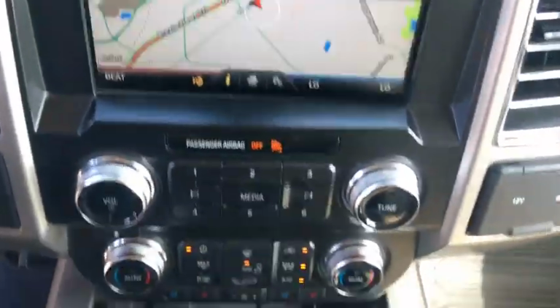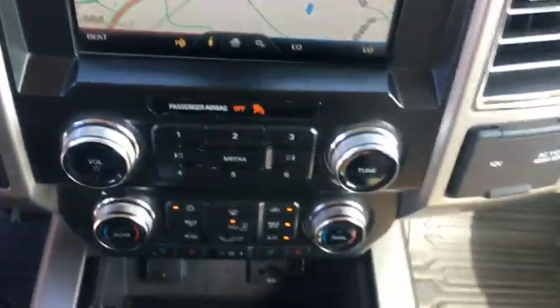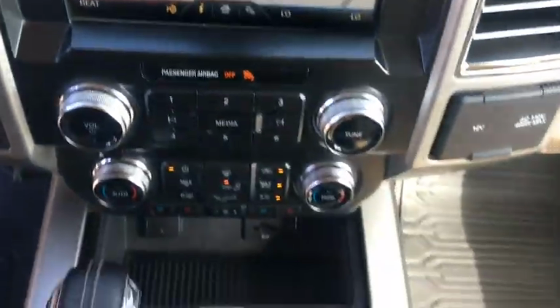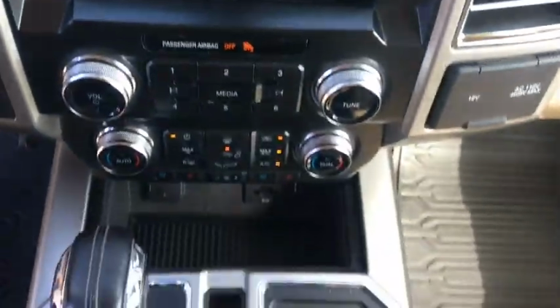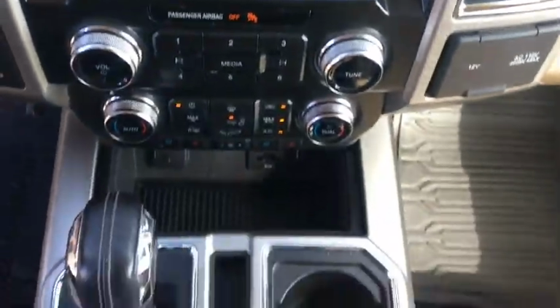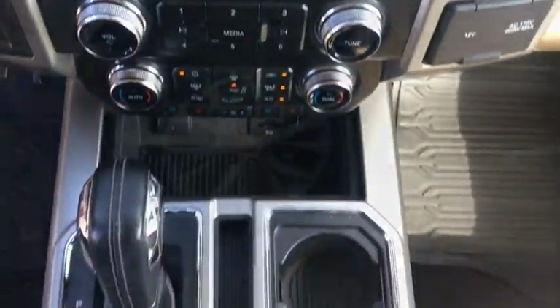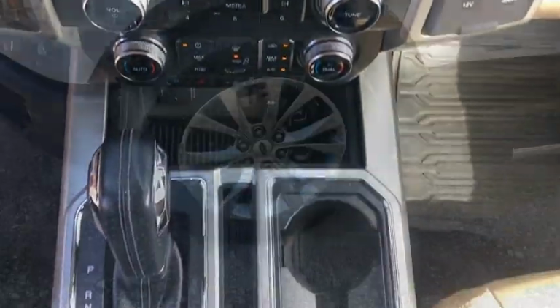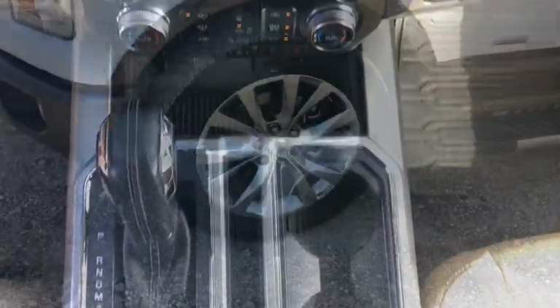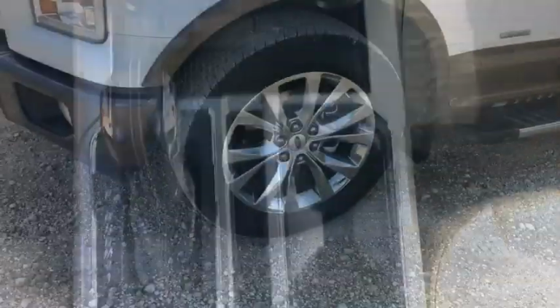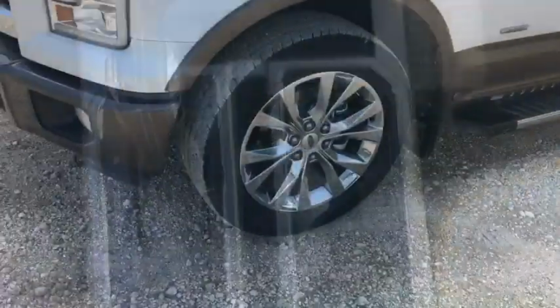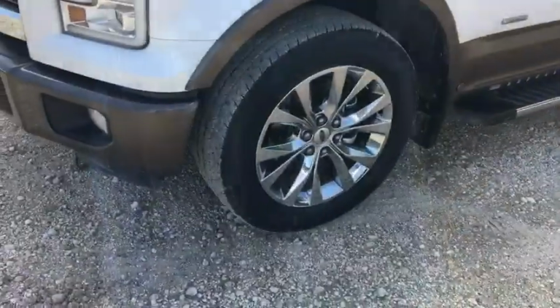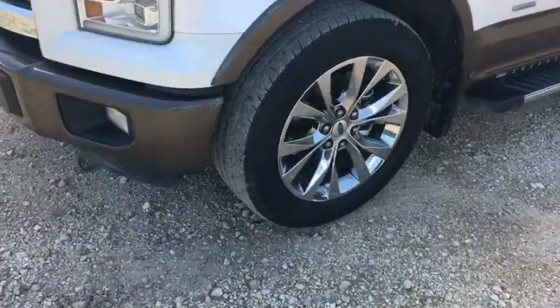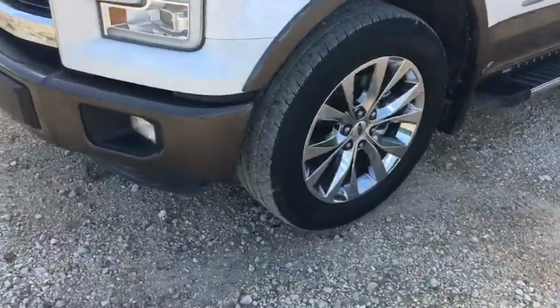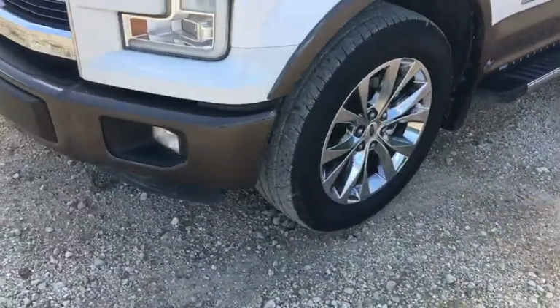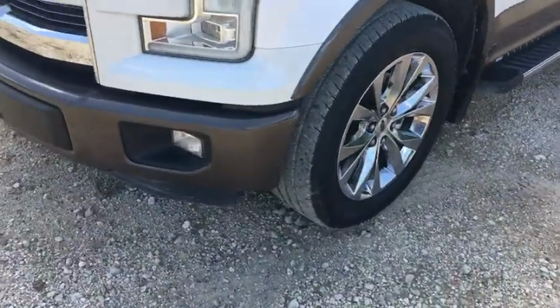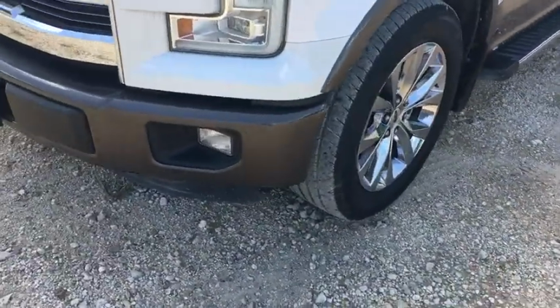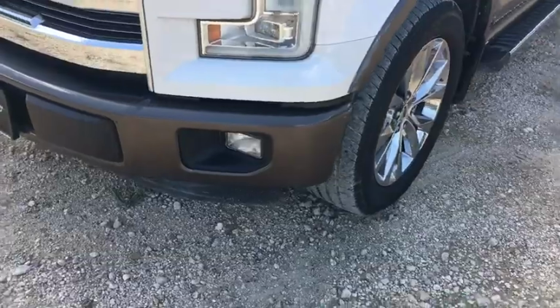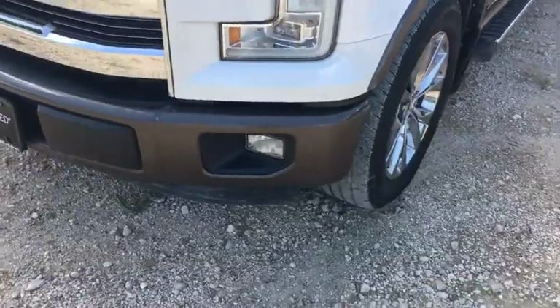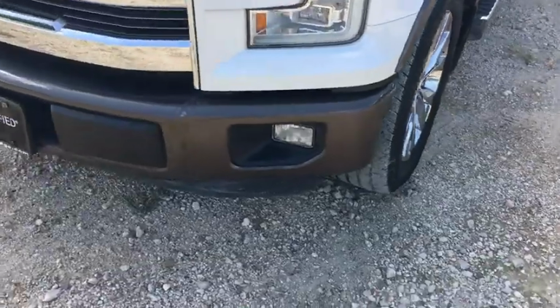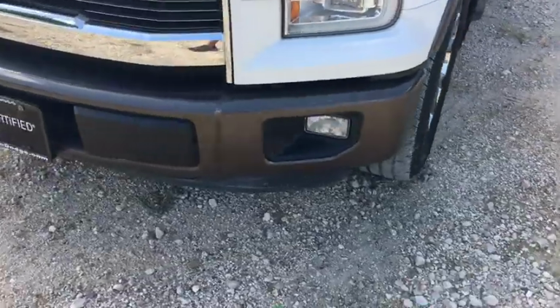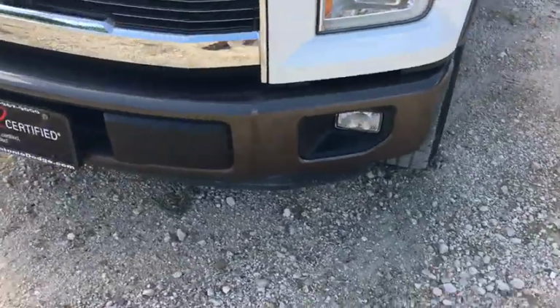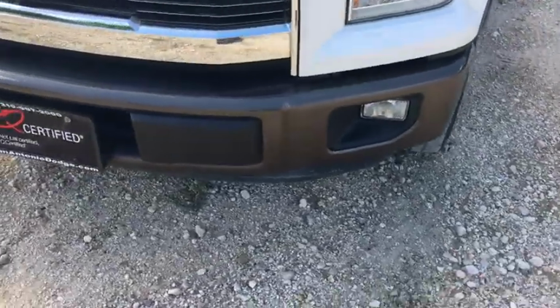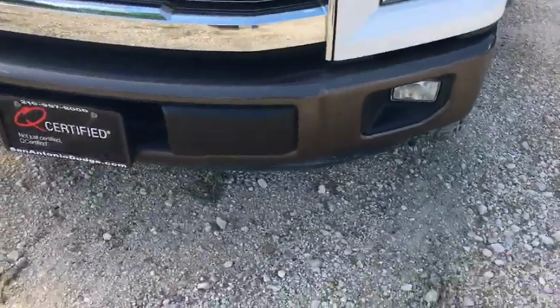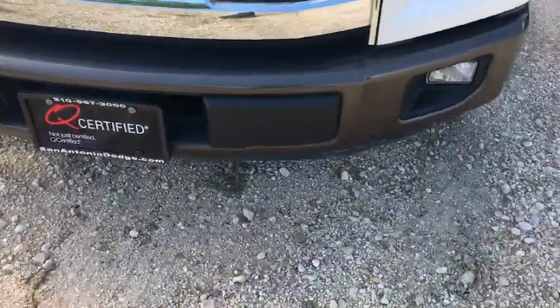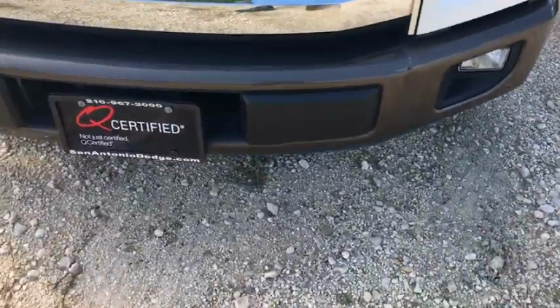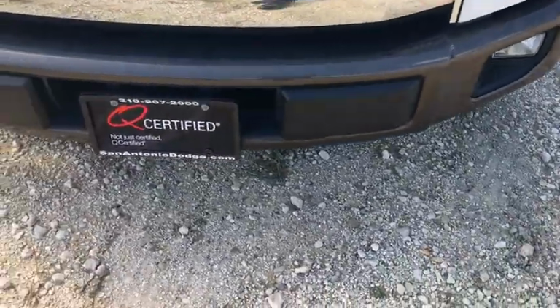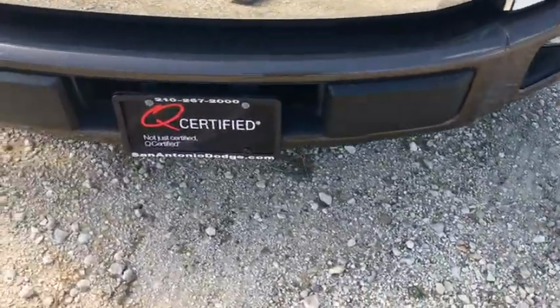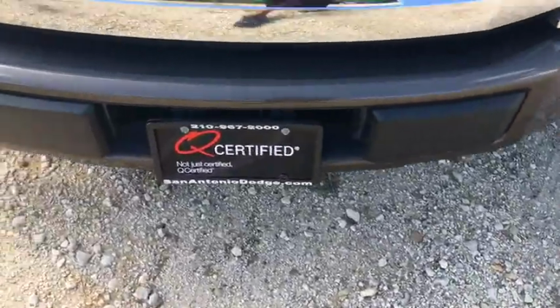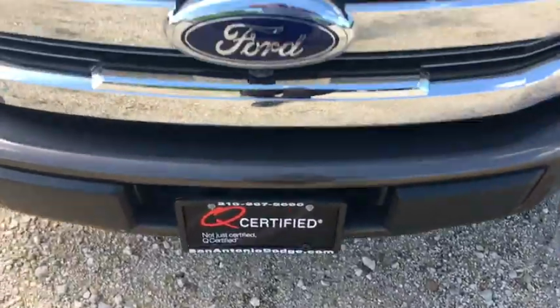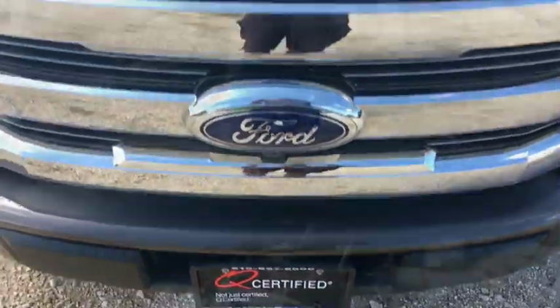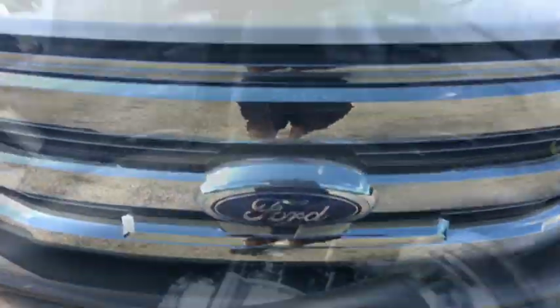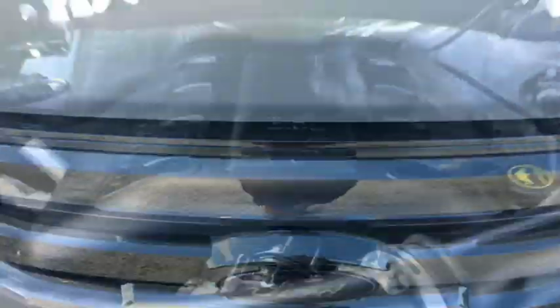Fog lights, compass, security system, power windows. Come take a test drive today.